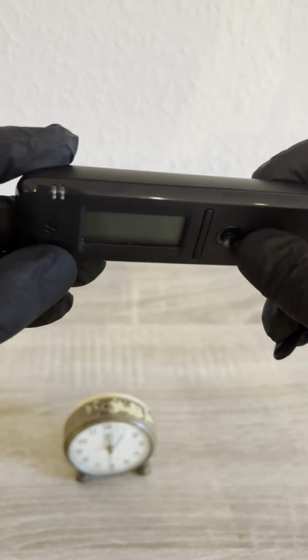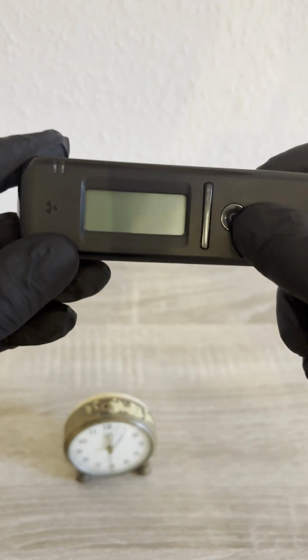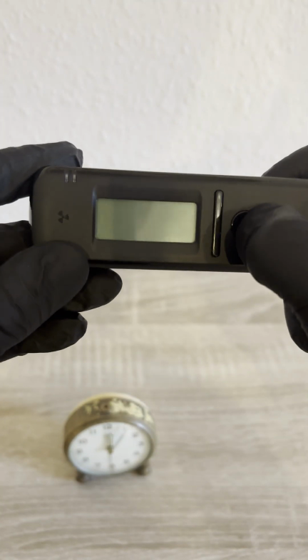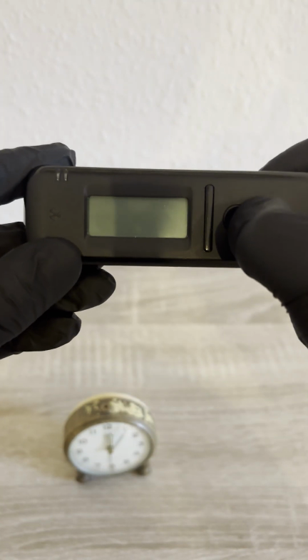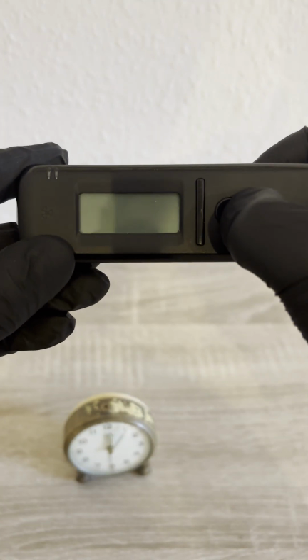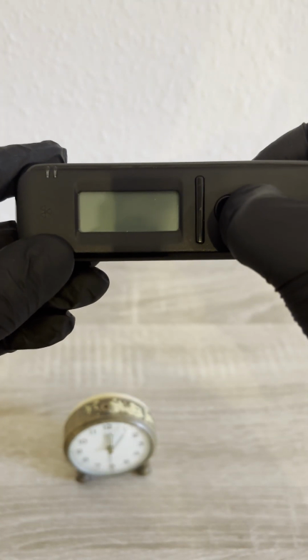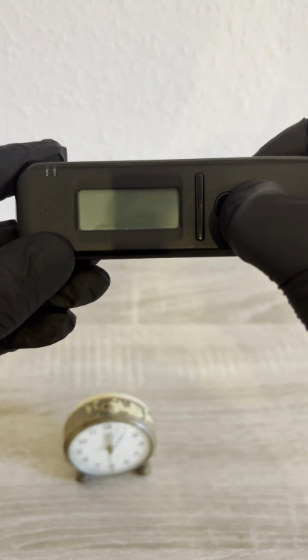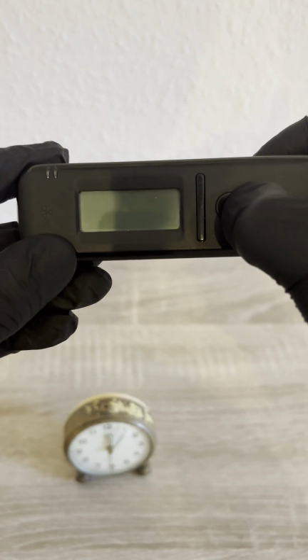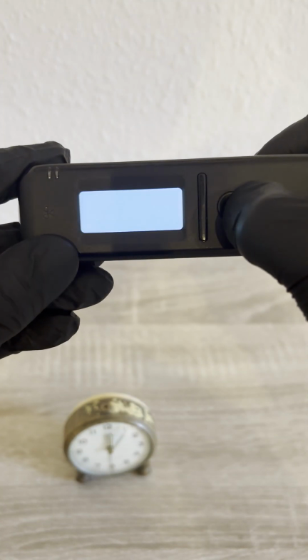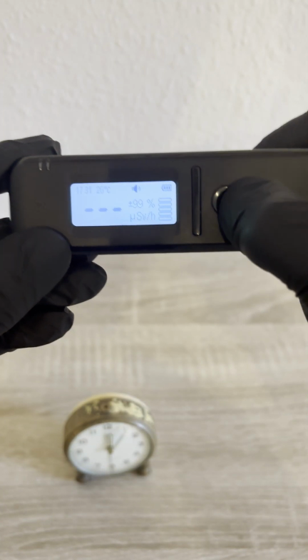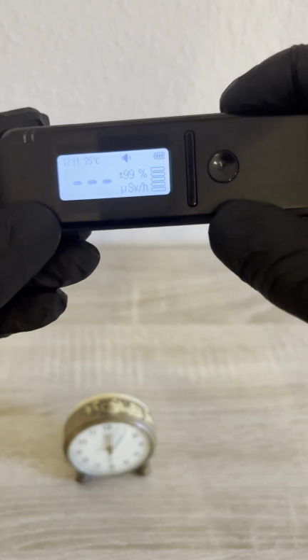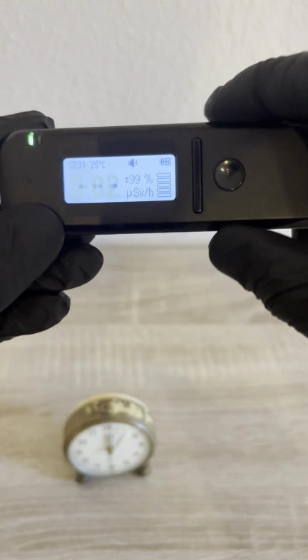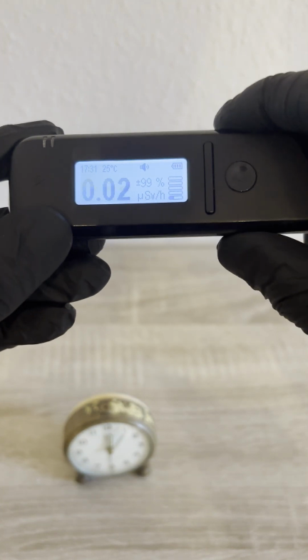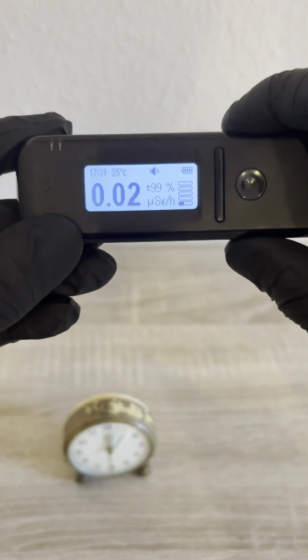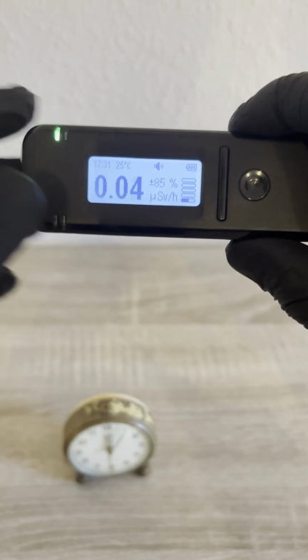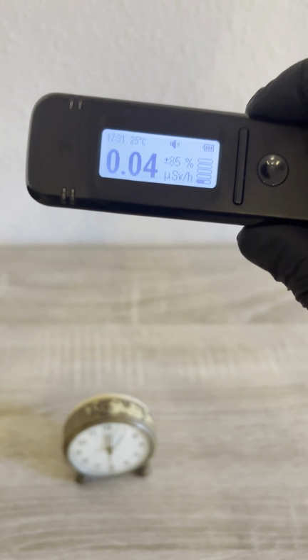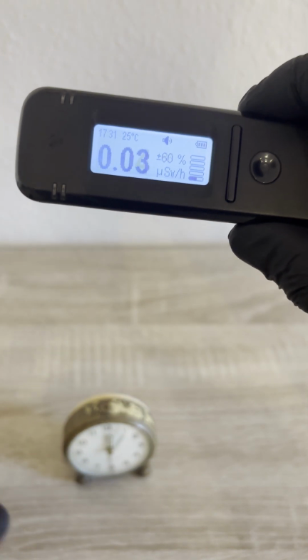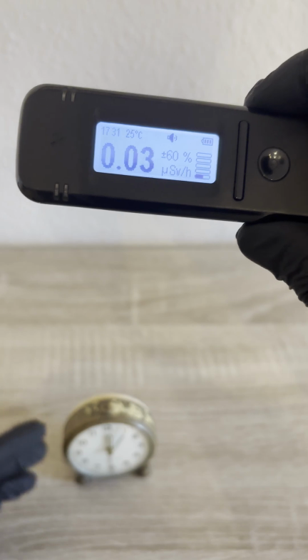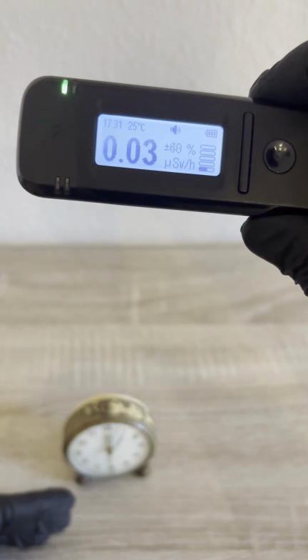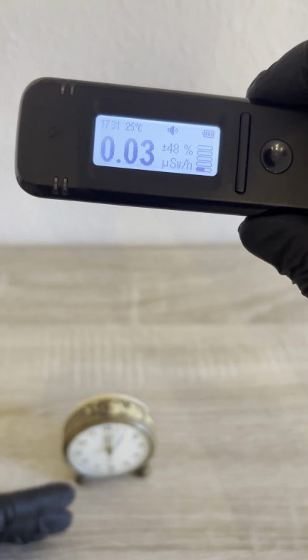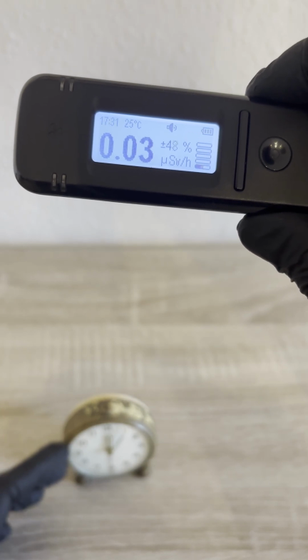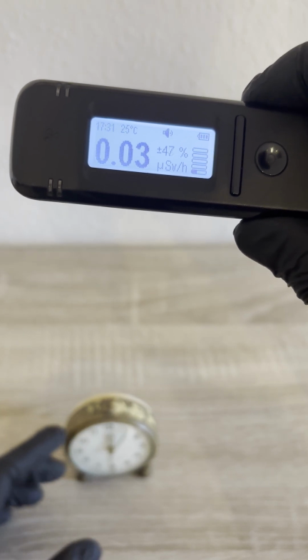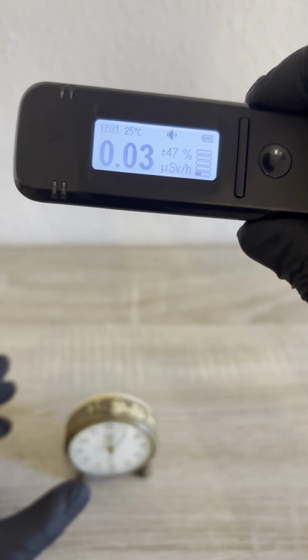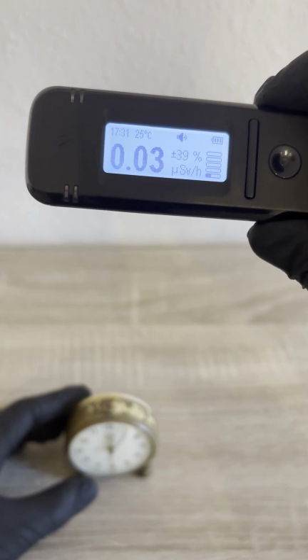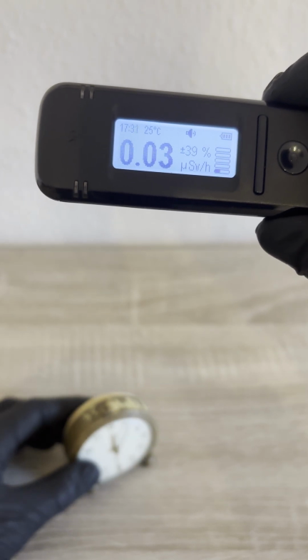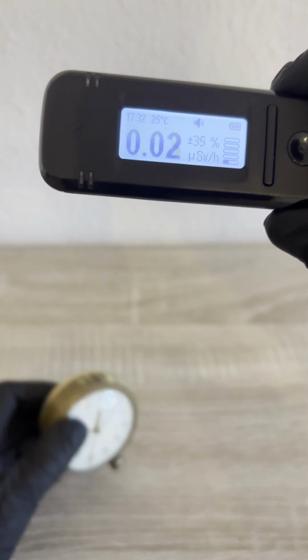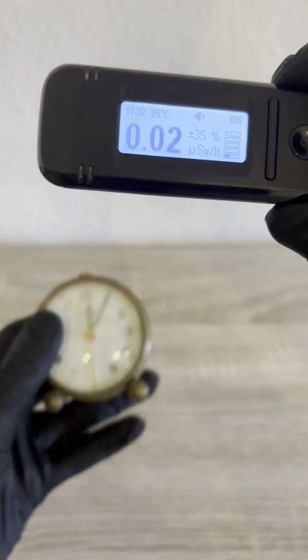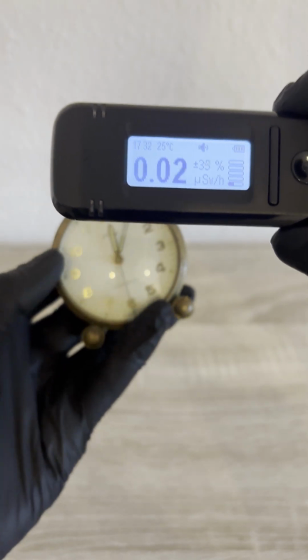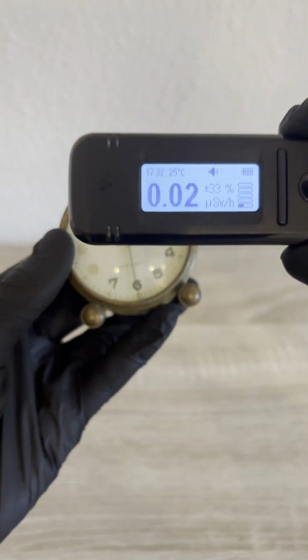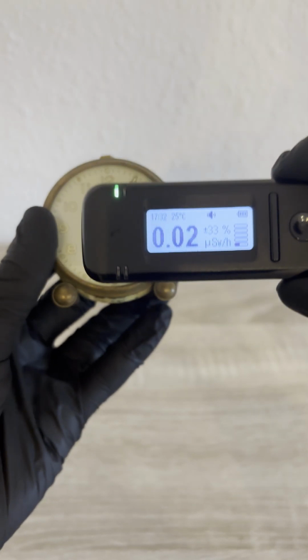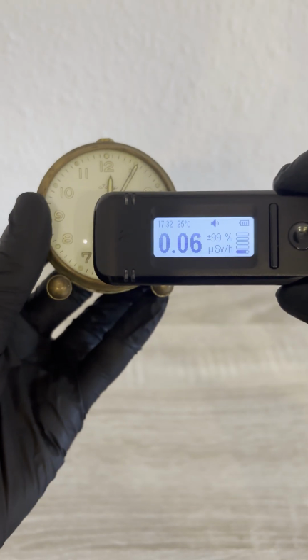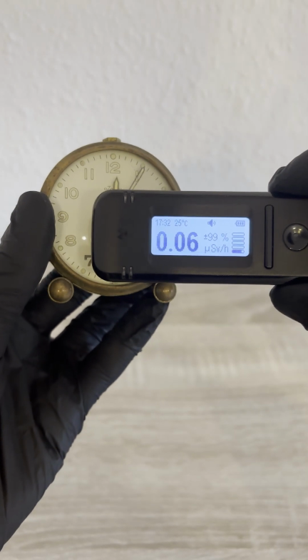I'm scanning it with my RadioCode 103, and as expected, the radiation level jumps significantly.